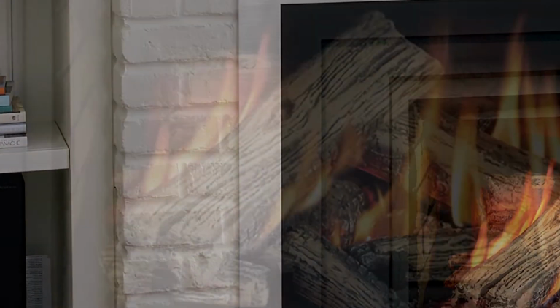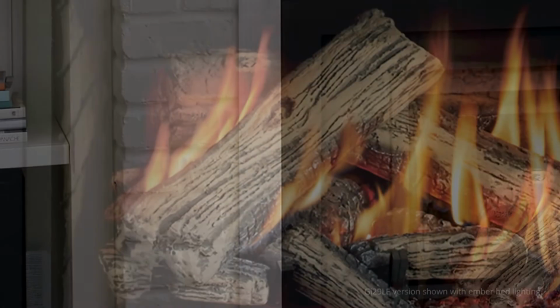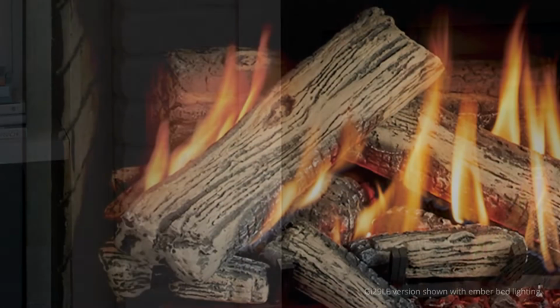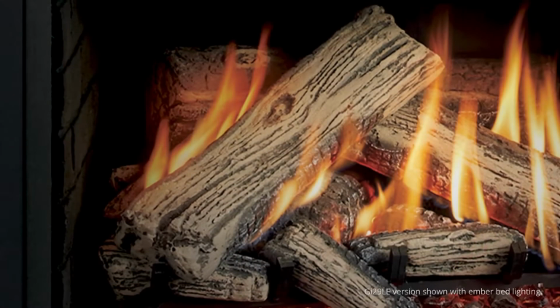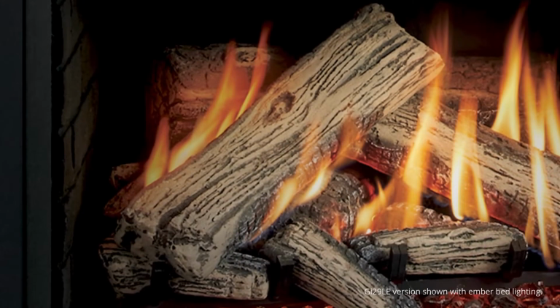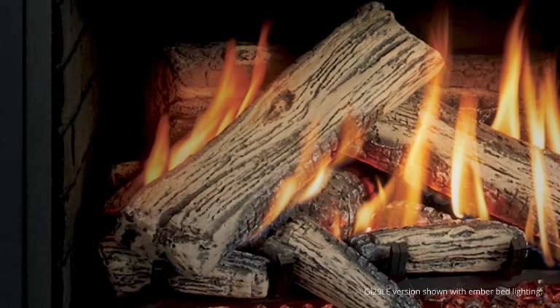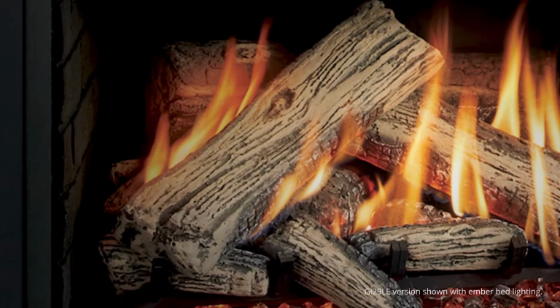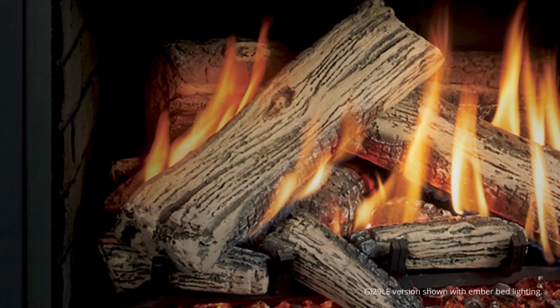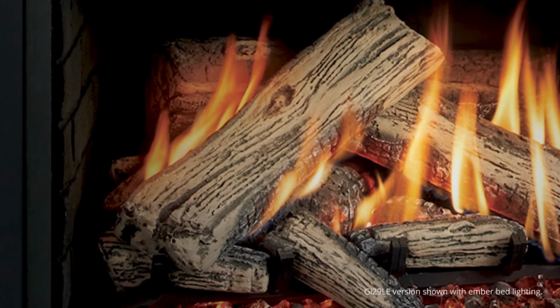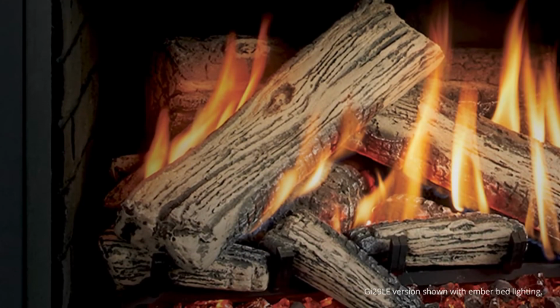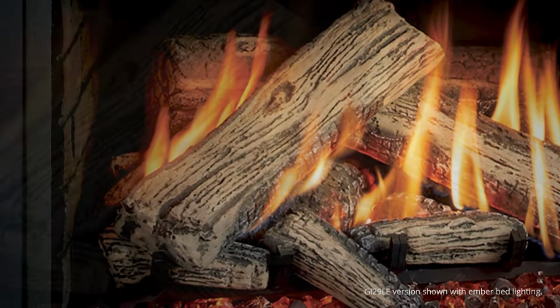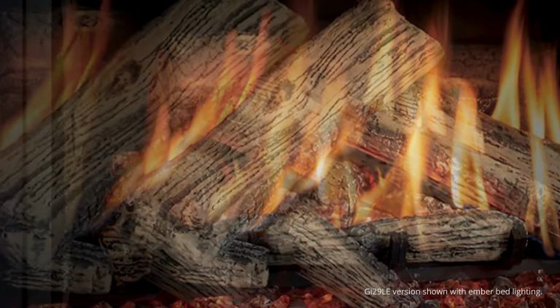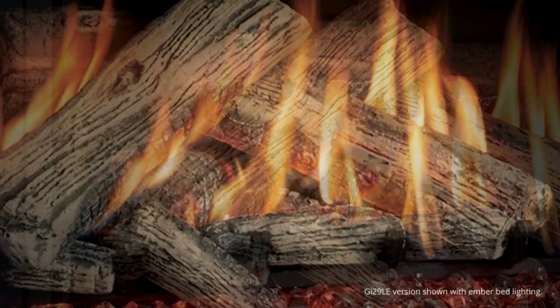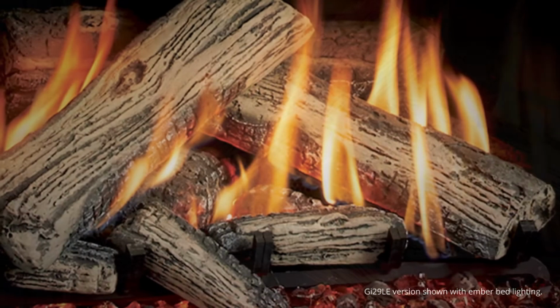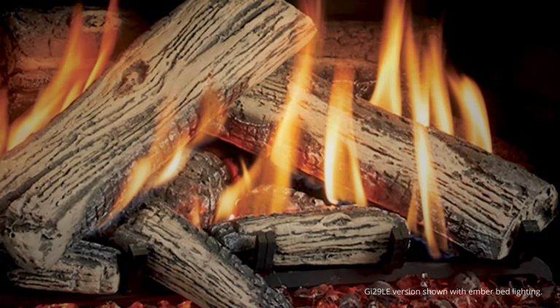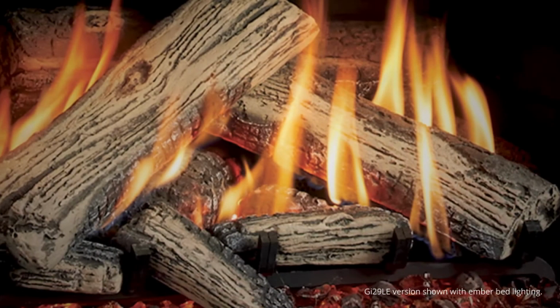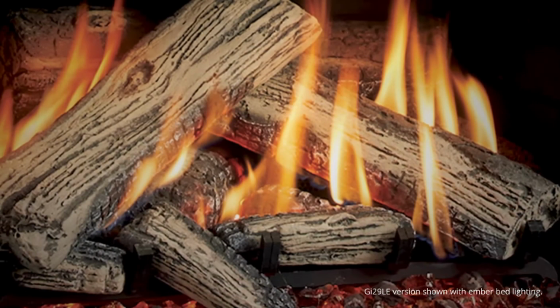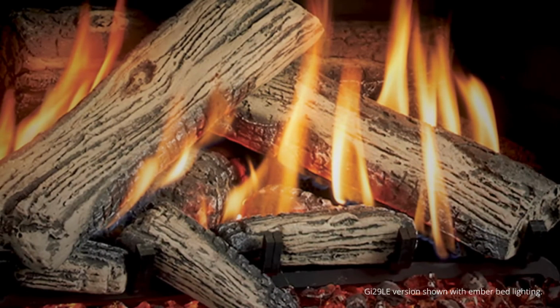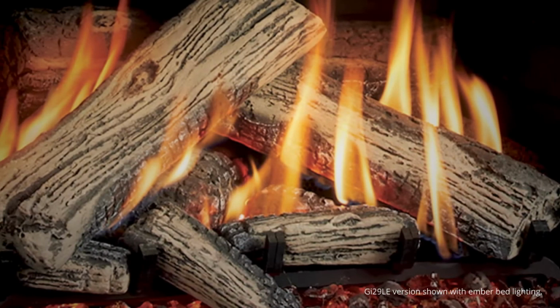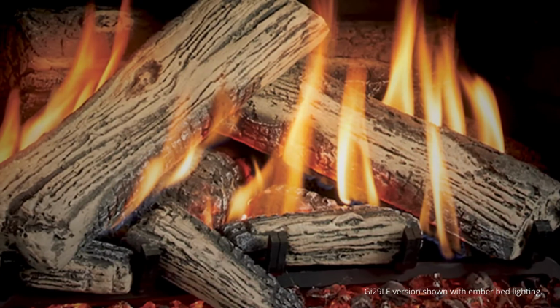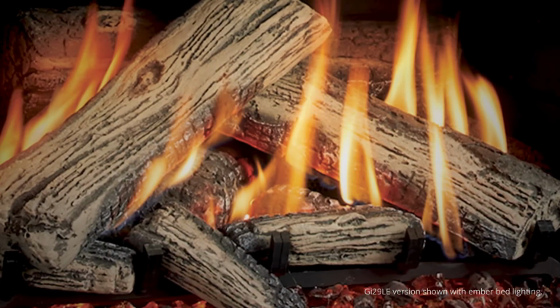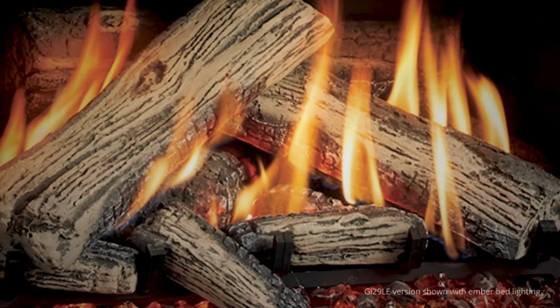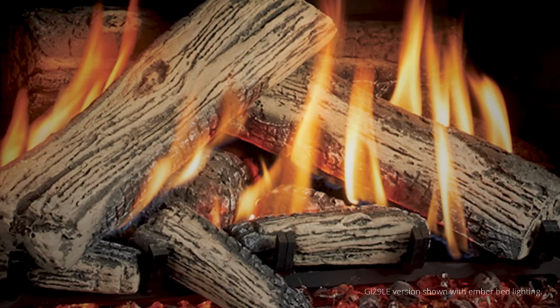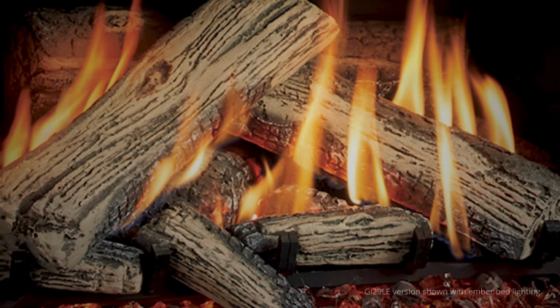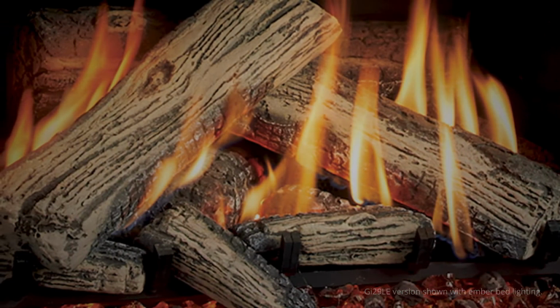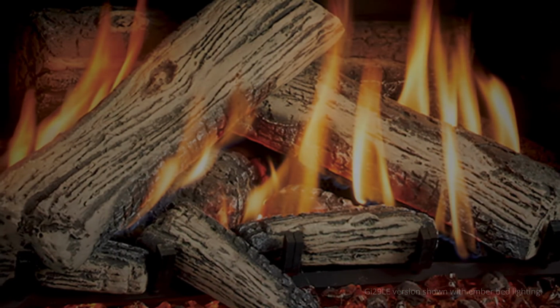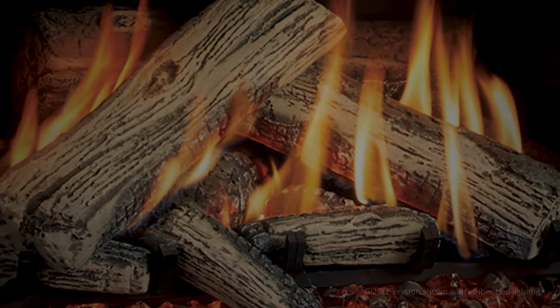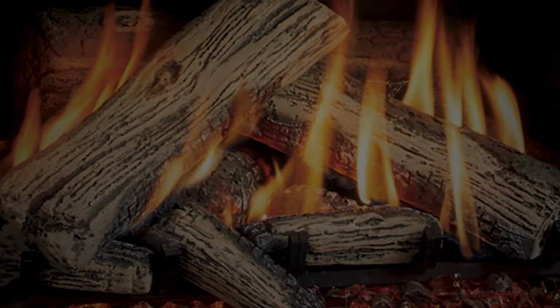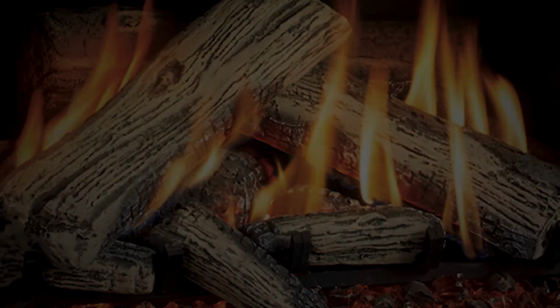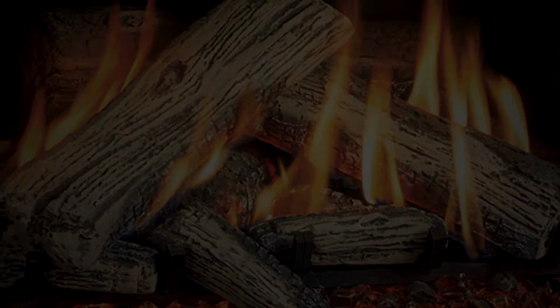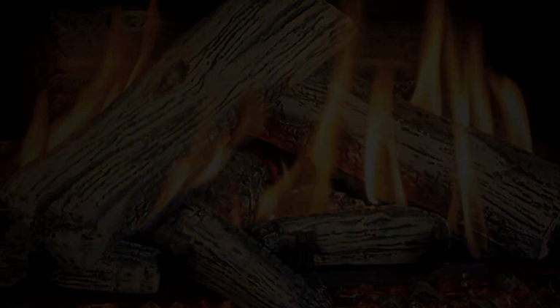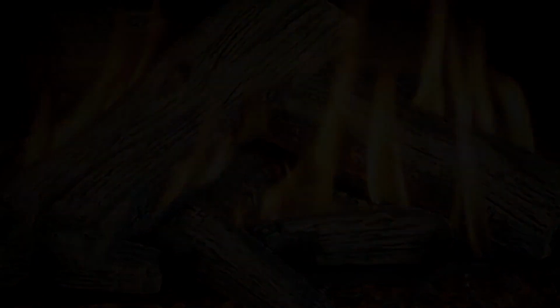Choose from interior panels and handcrafted log options to create the look you crave.